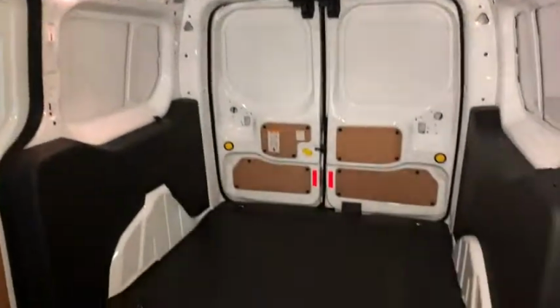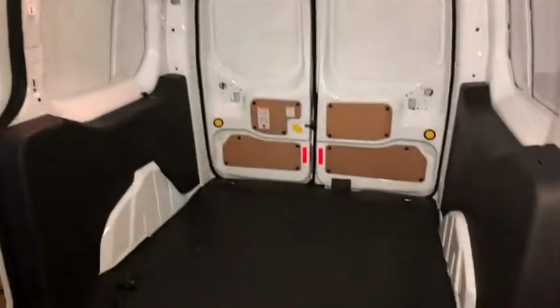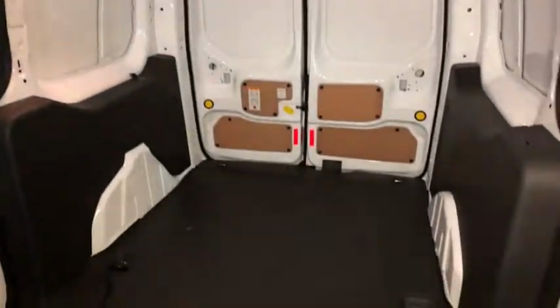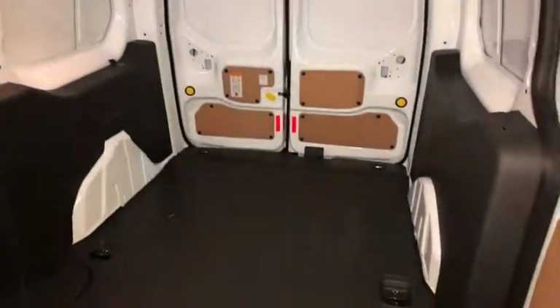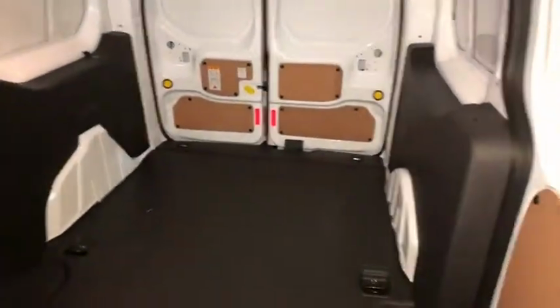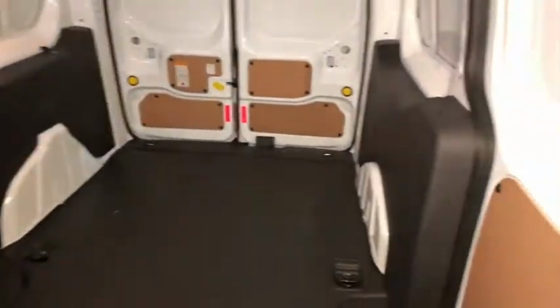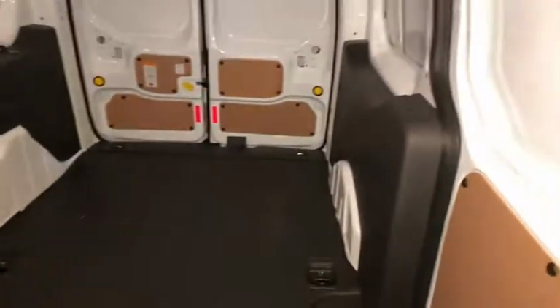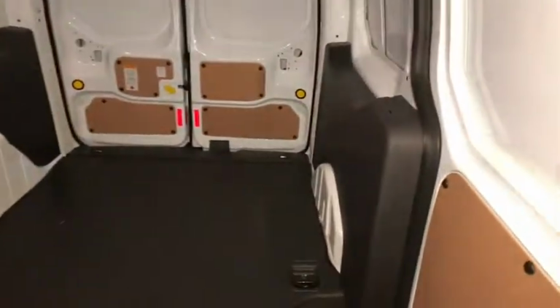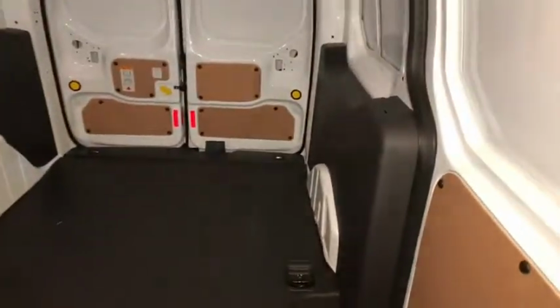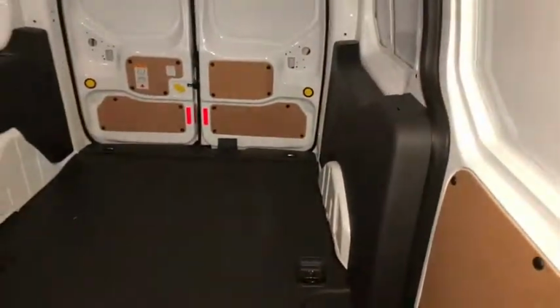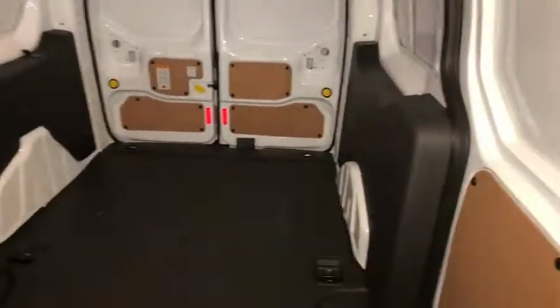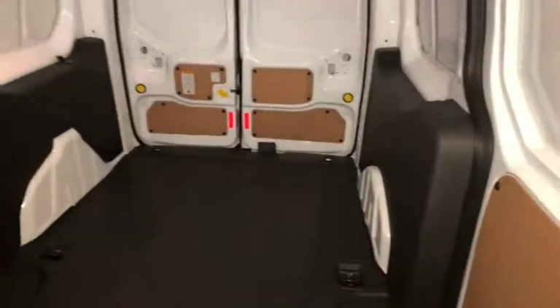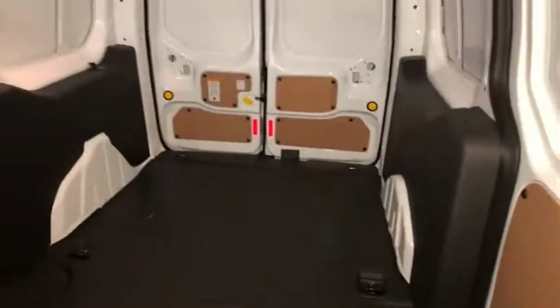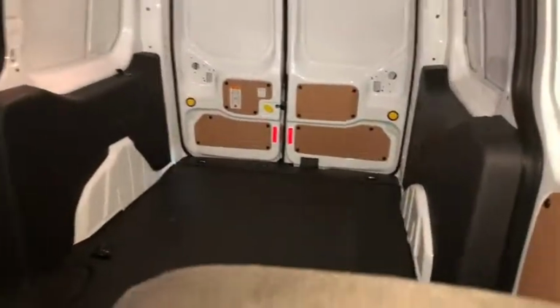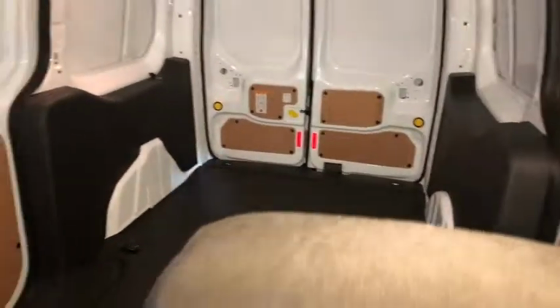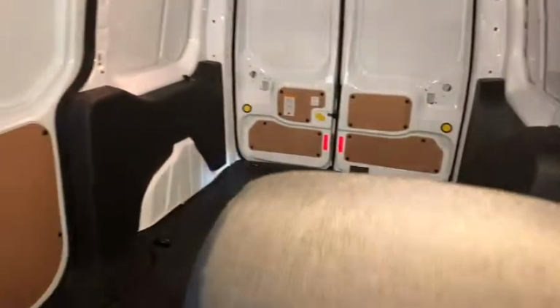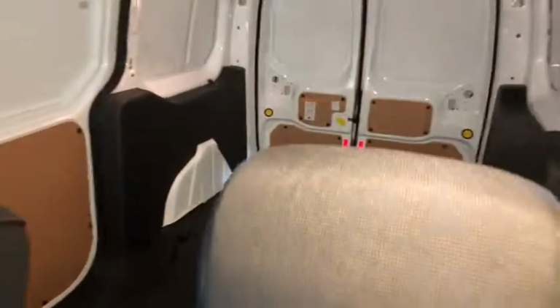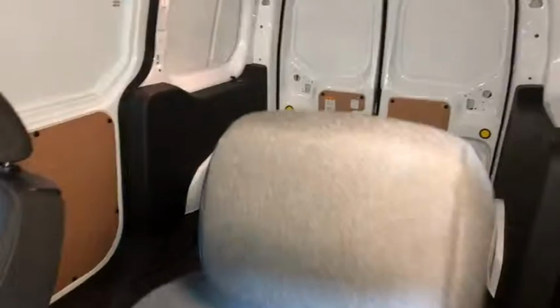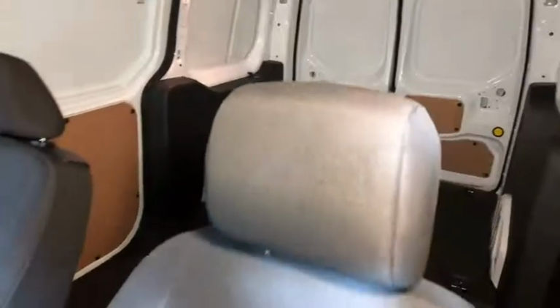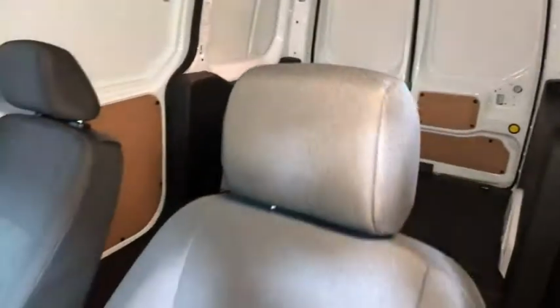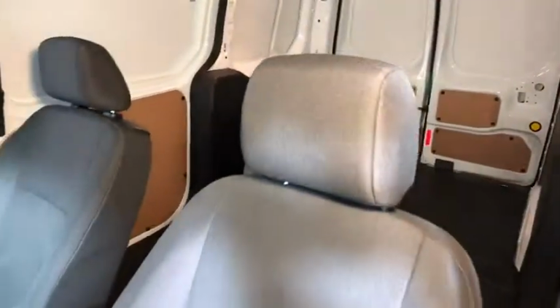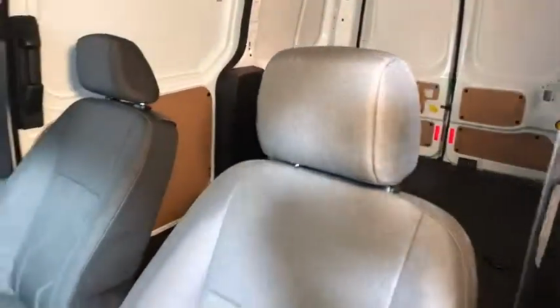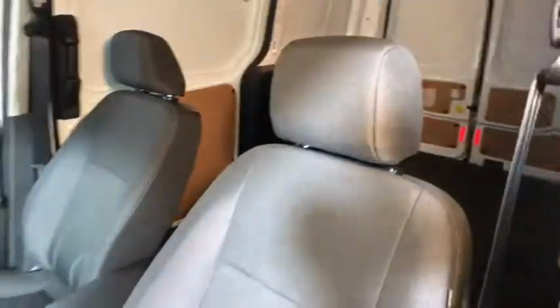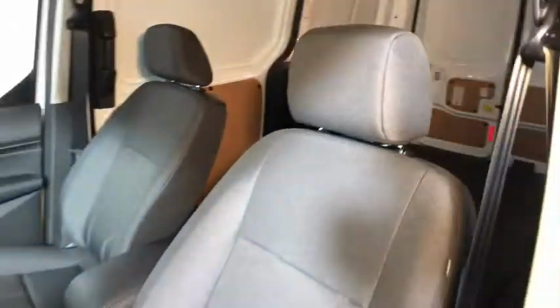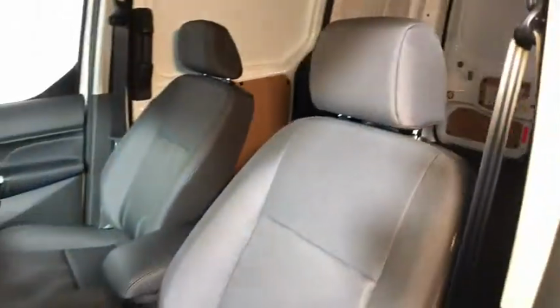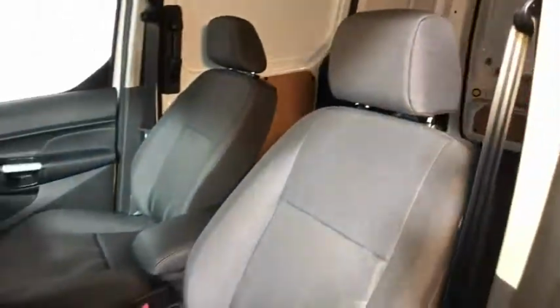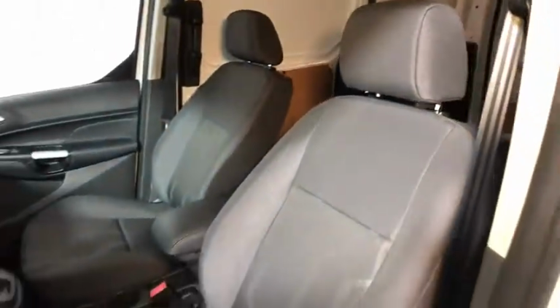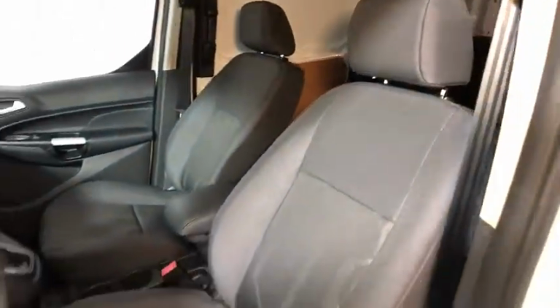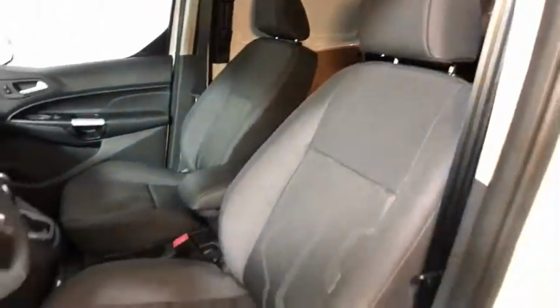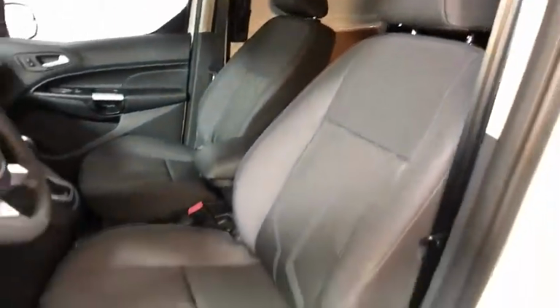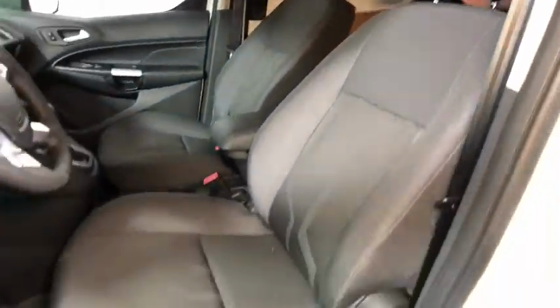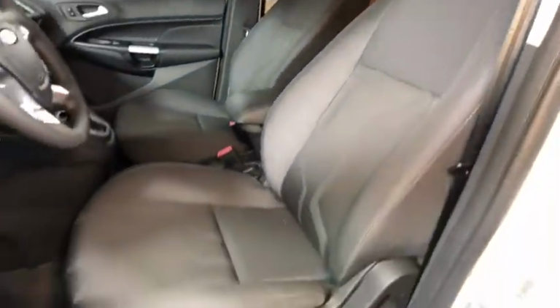Driver vanity mirror, tilt steering wheel, front bucket seats, front reading lamps, passenger vanity mirror, speed control.